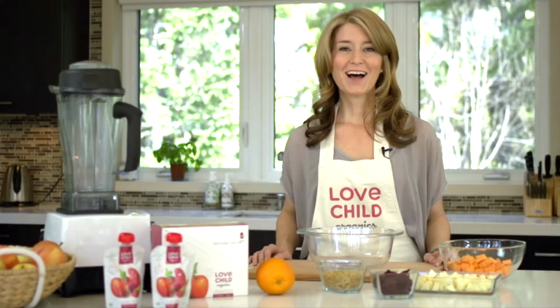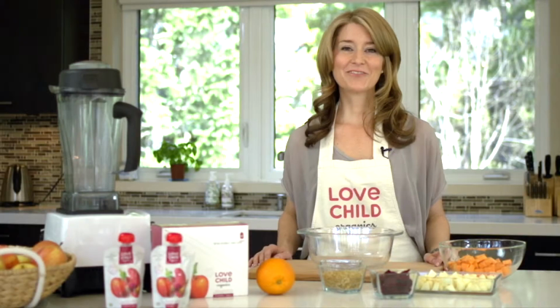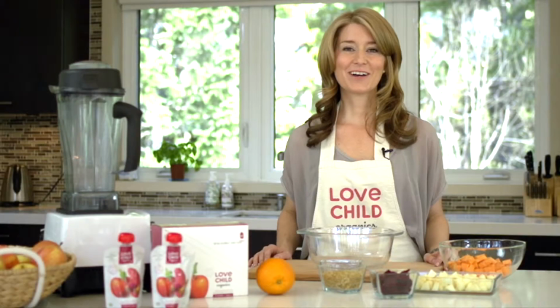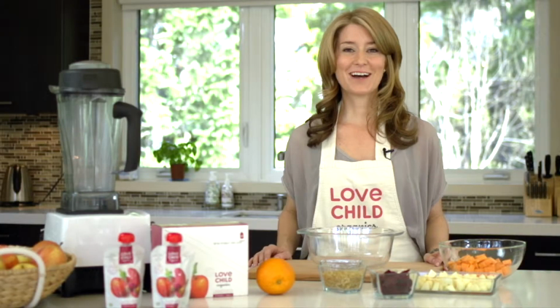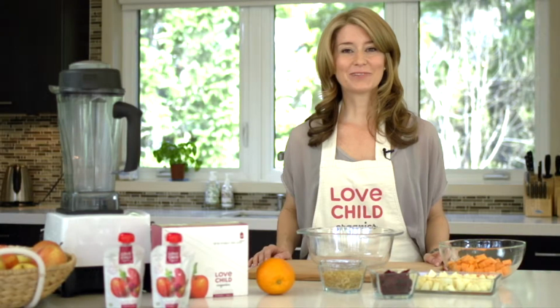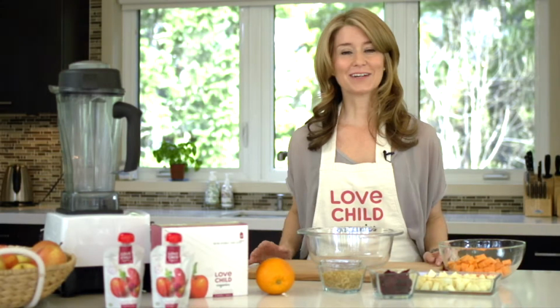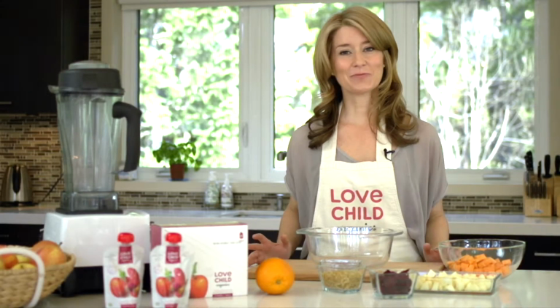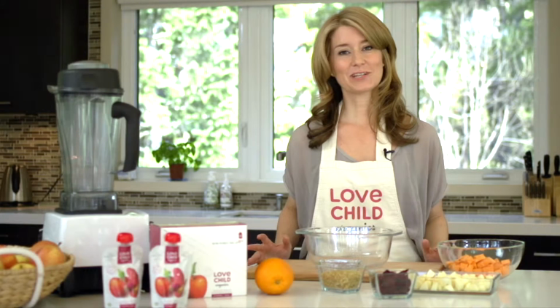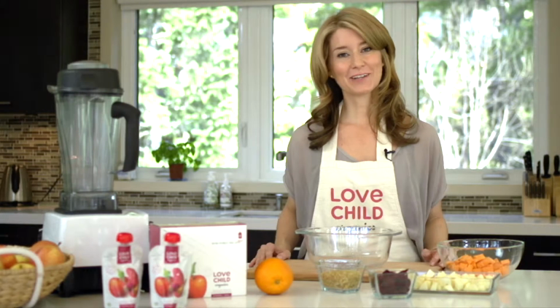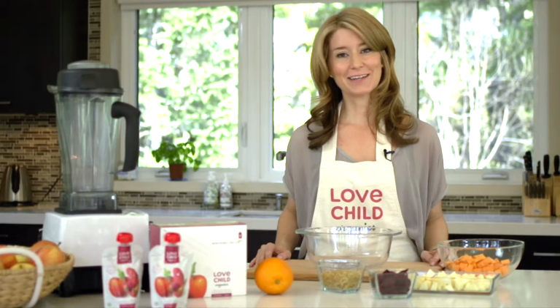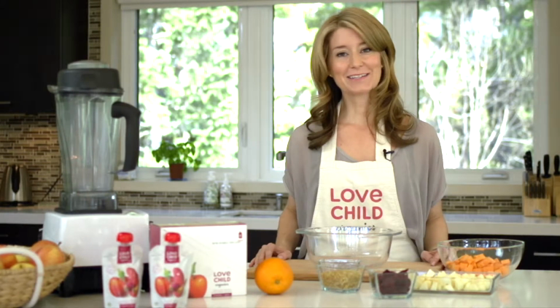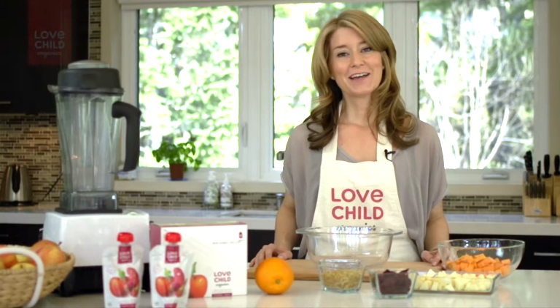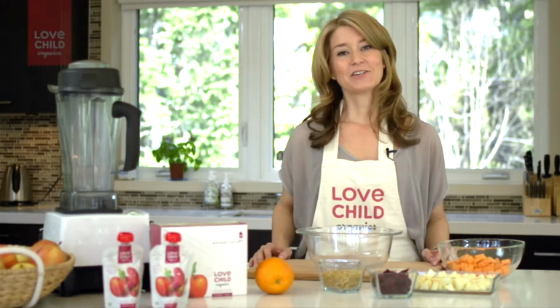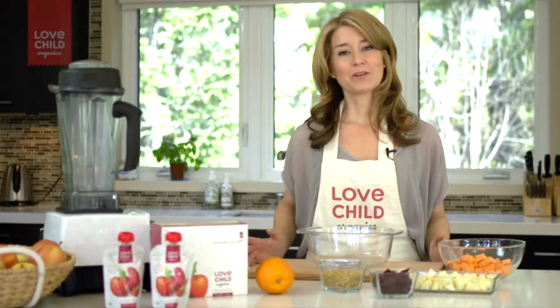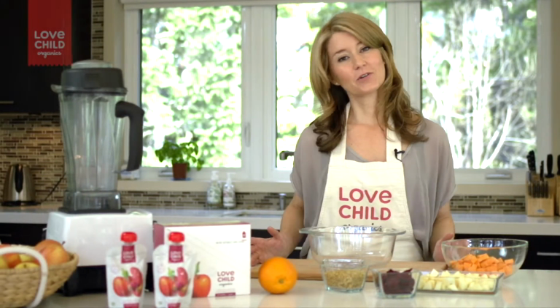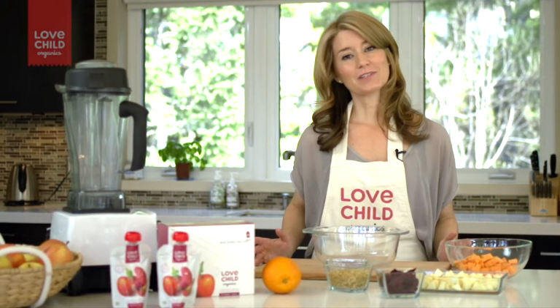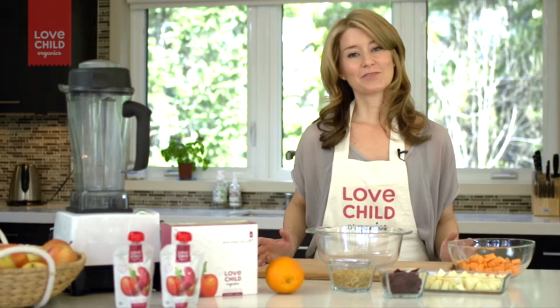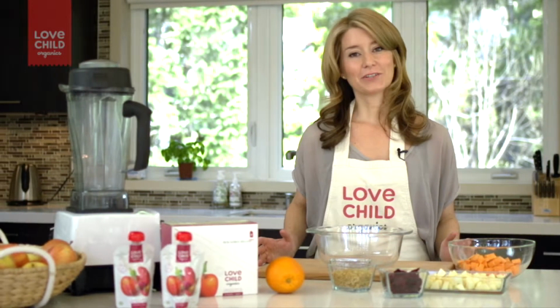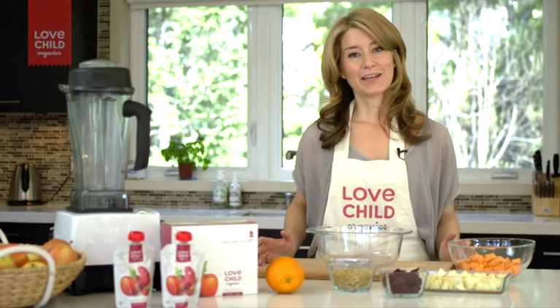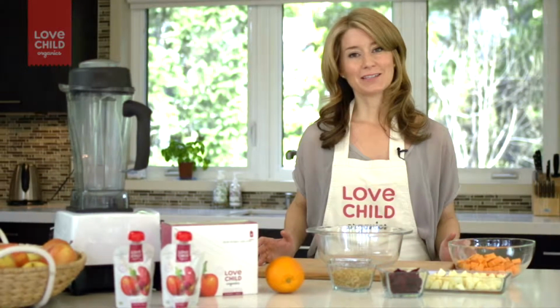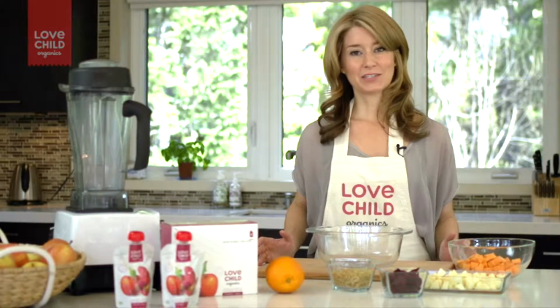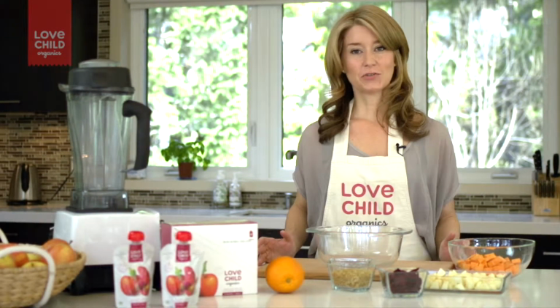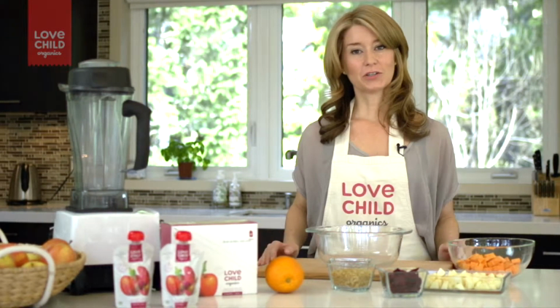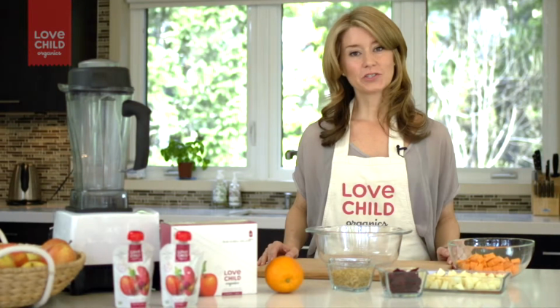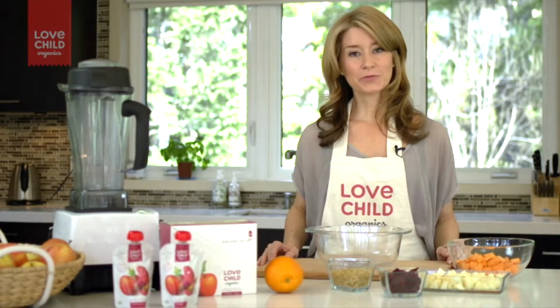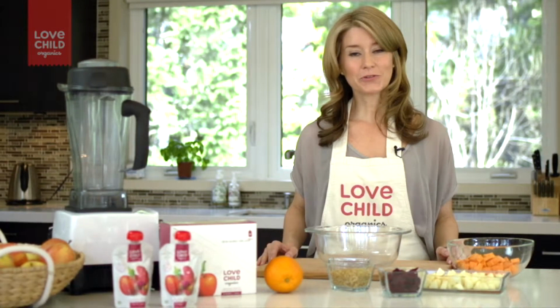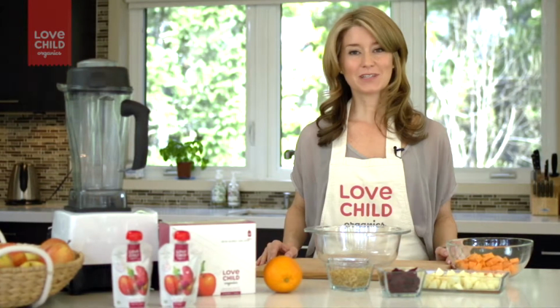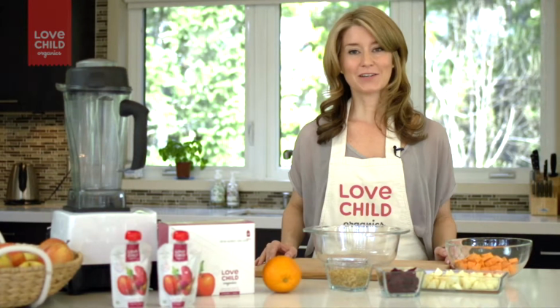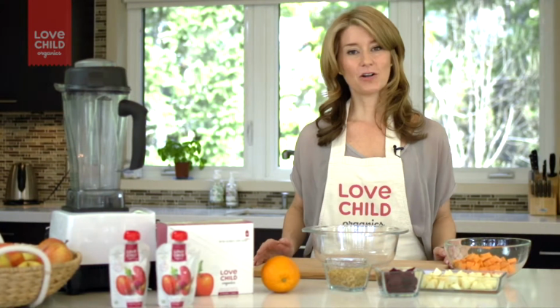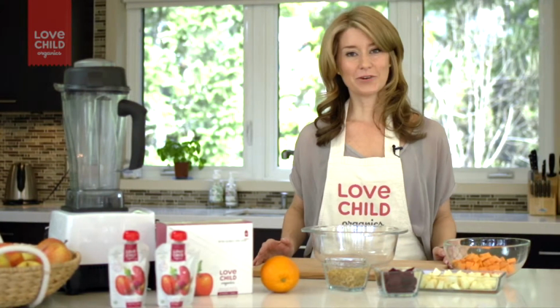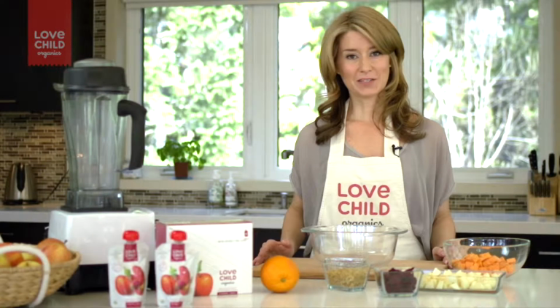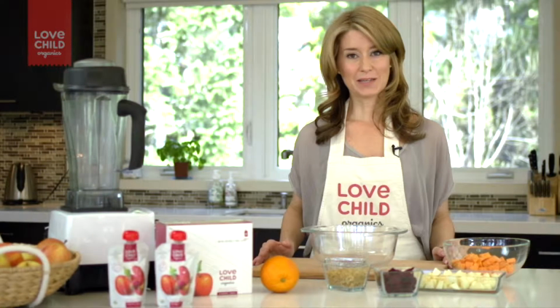Hi everyone. I'm Leah from Love Child Organics. One of our goals at Love Child Organics is to include superfoods in all of our recipes.